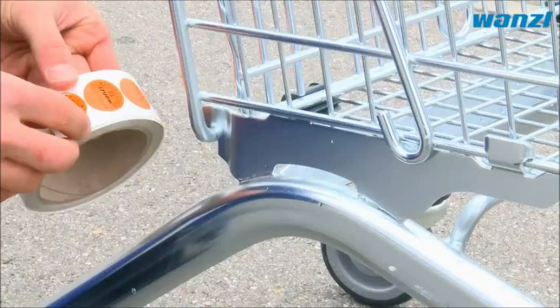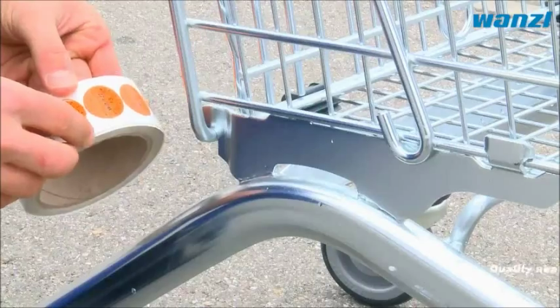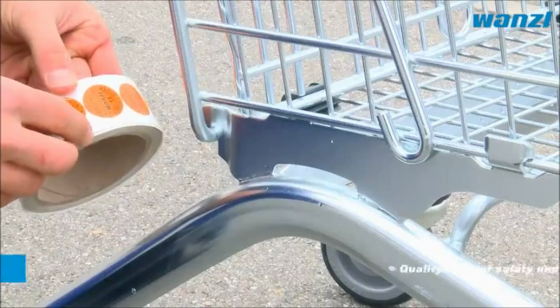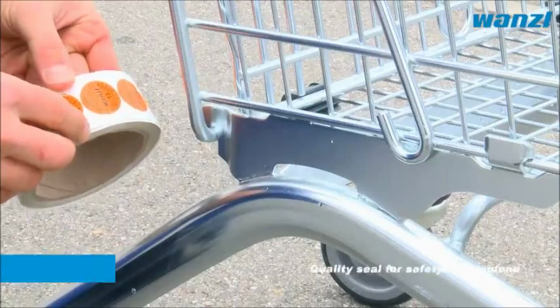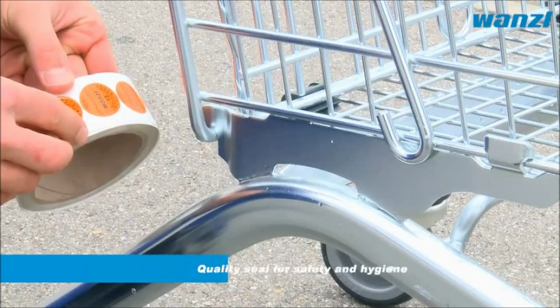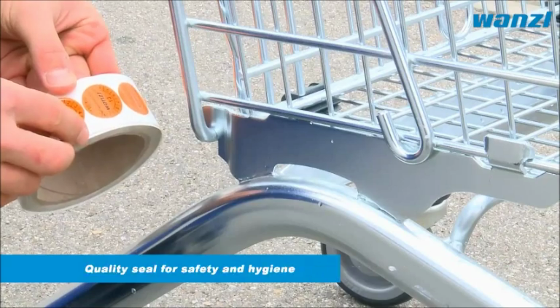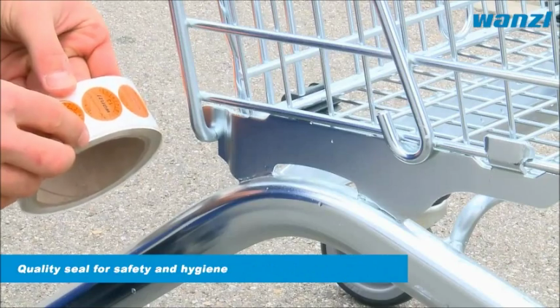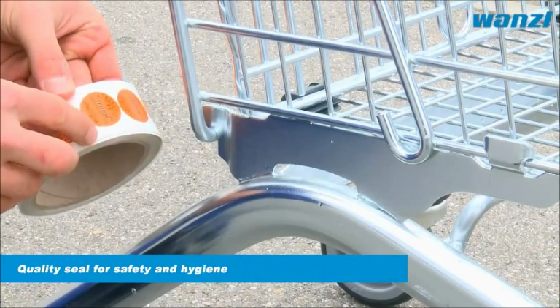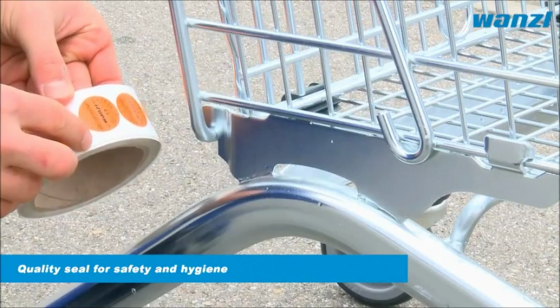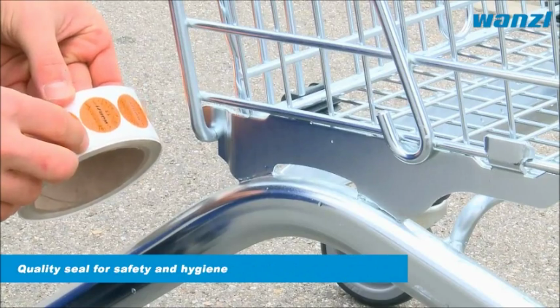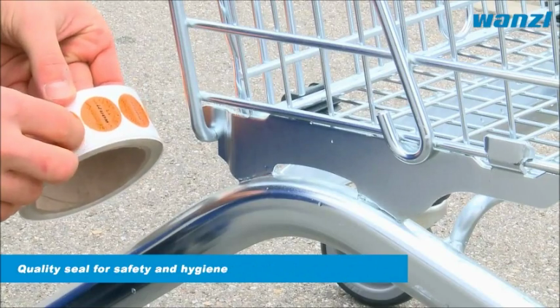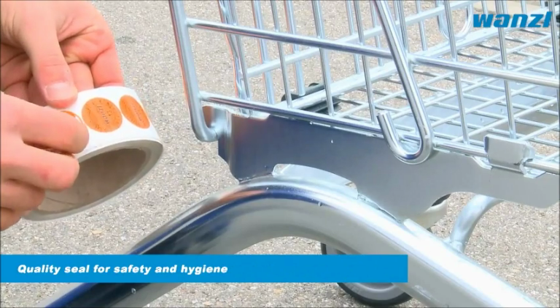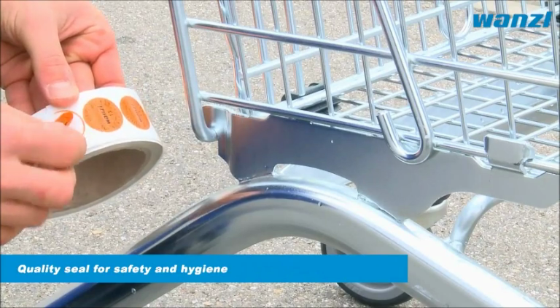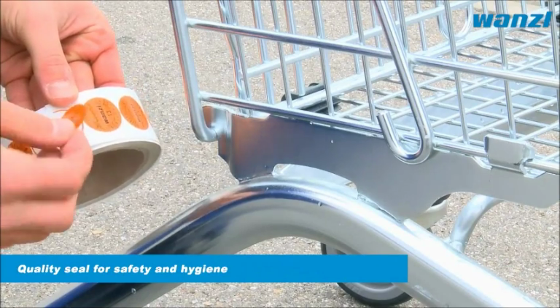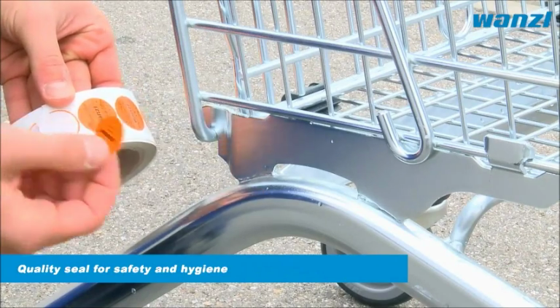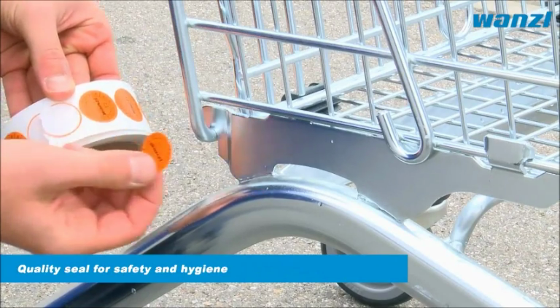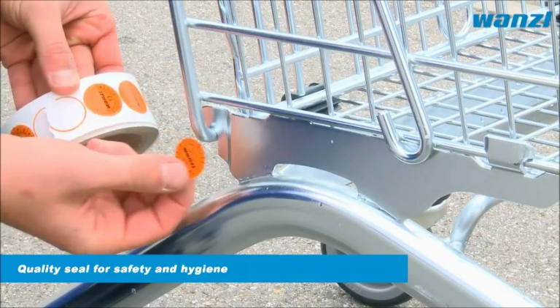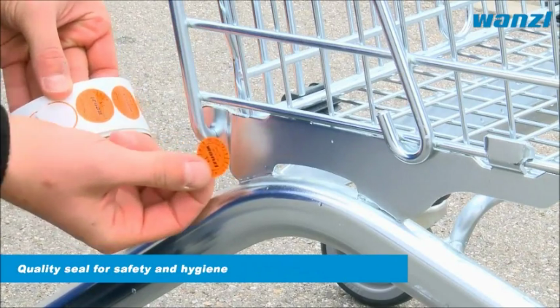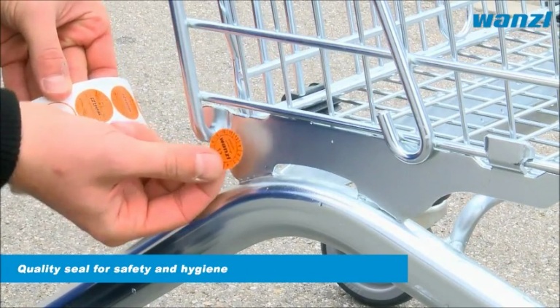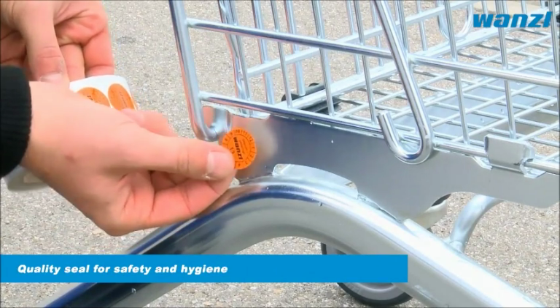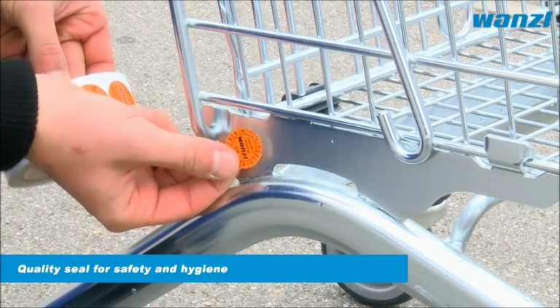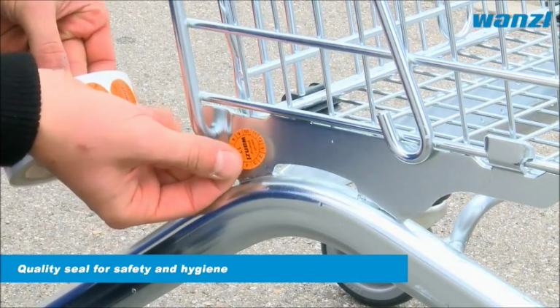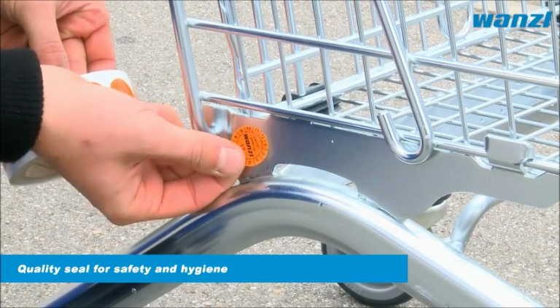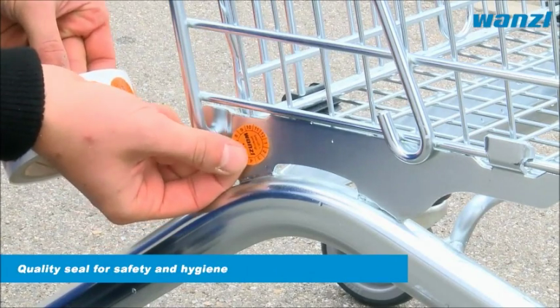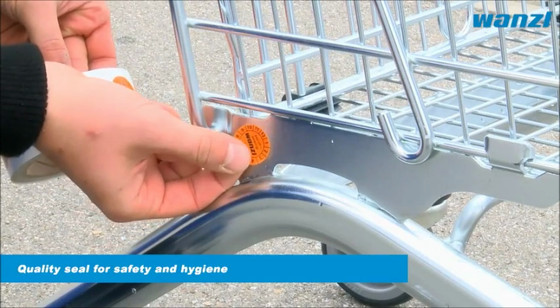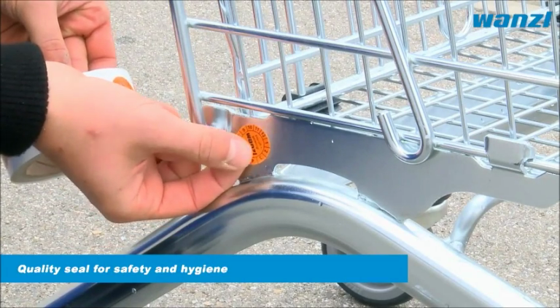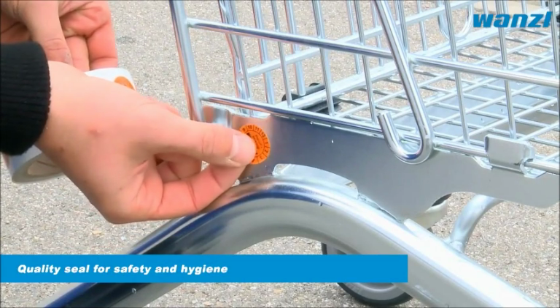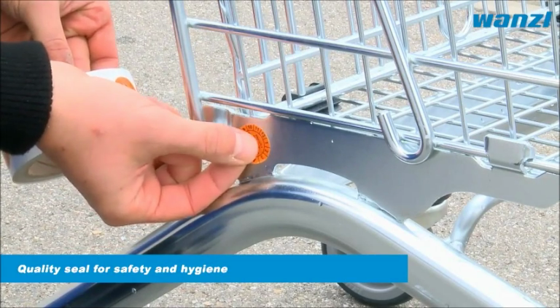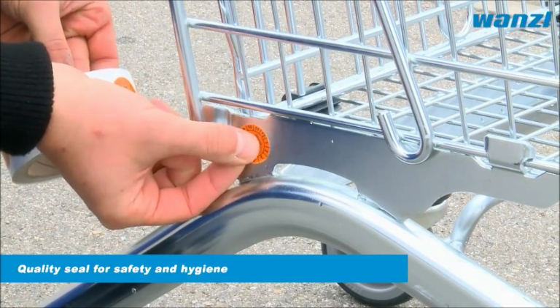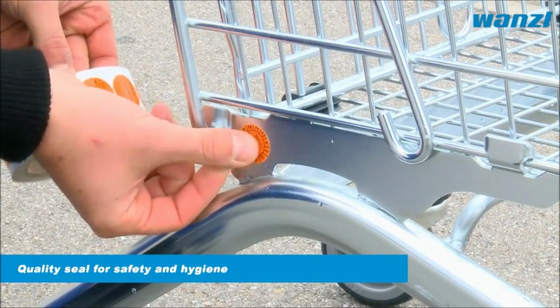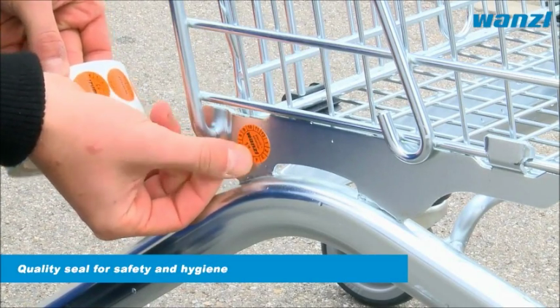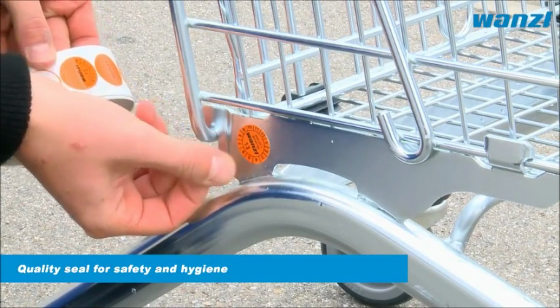Once the trolleys have been inspected and have passed, they are marked with a maintenance sticker.